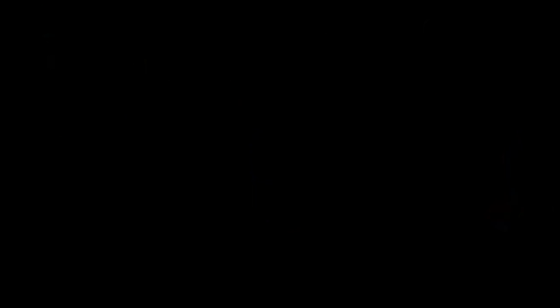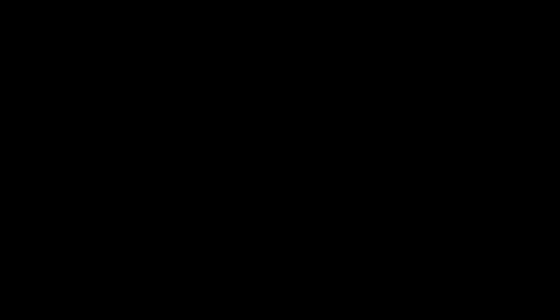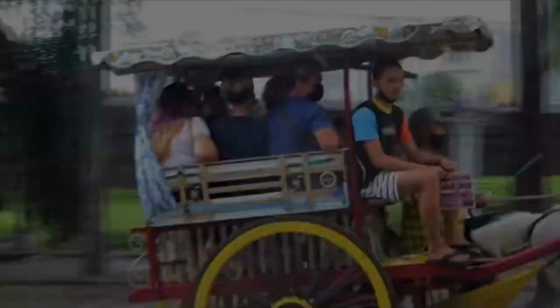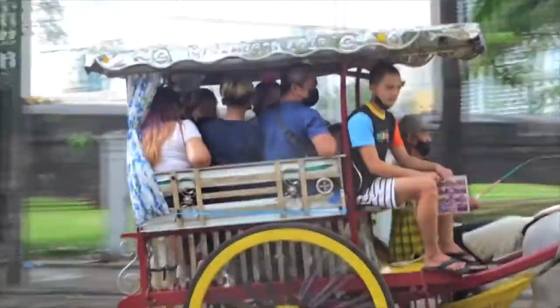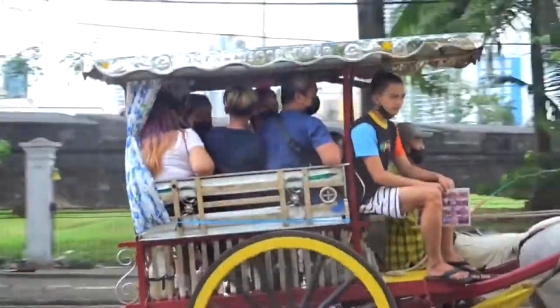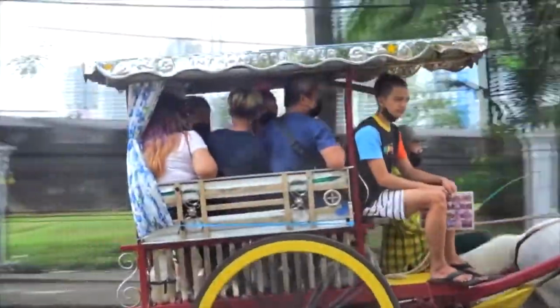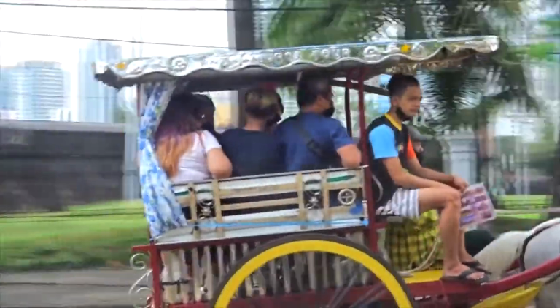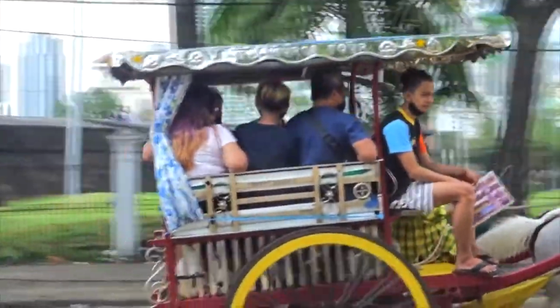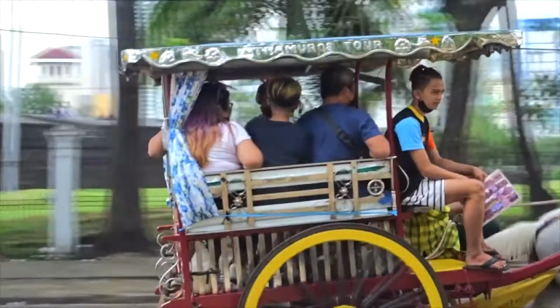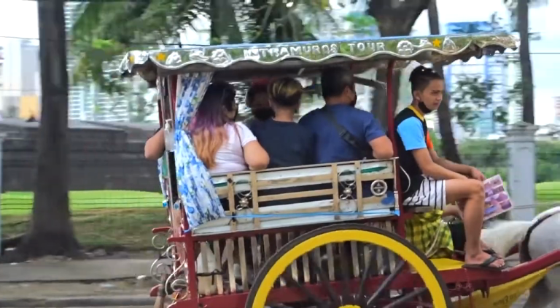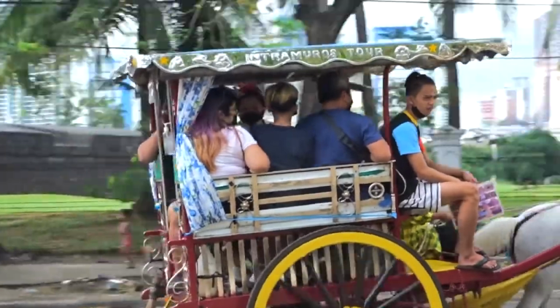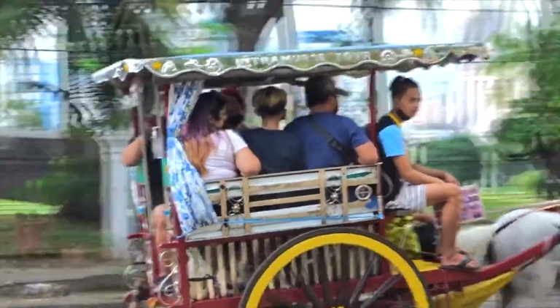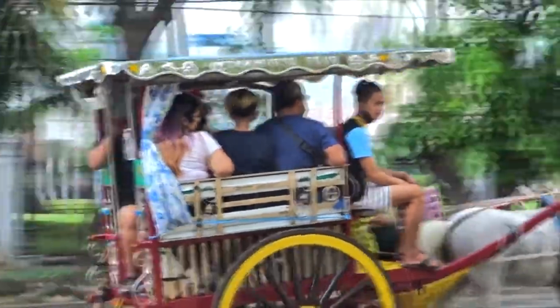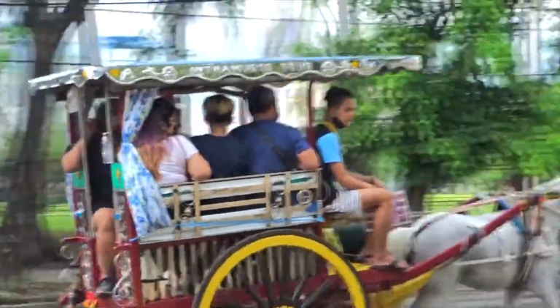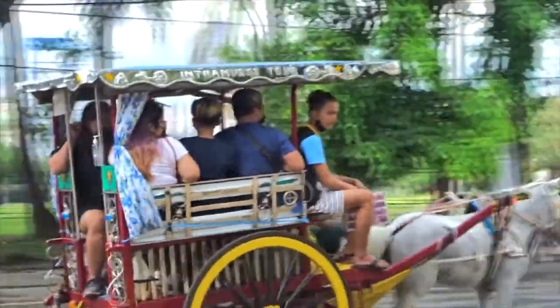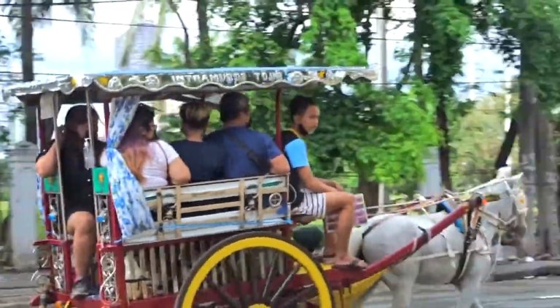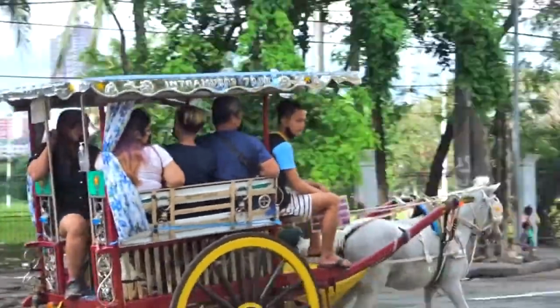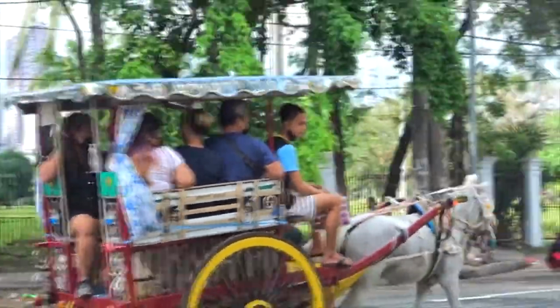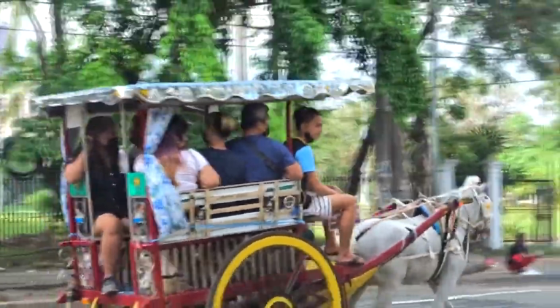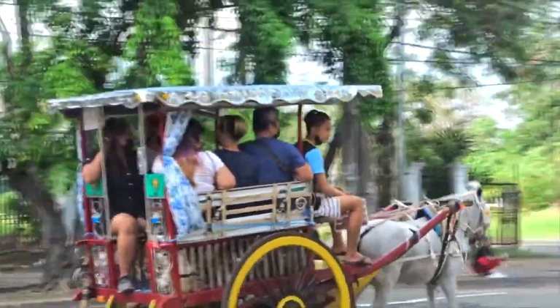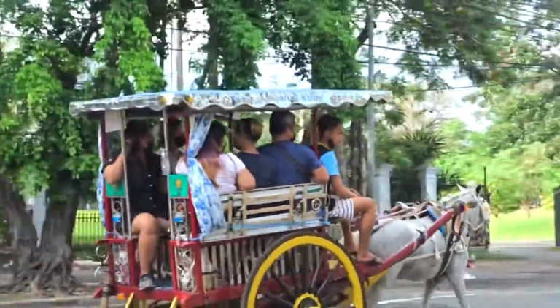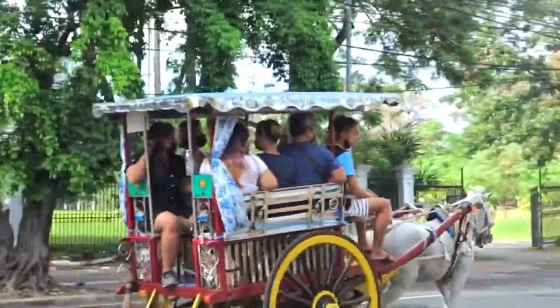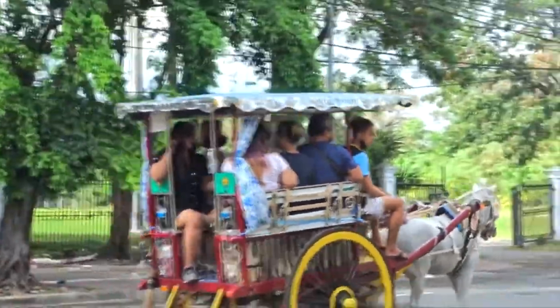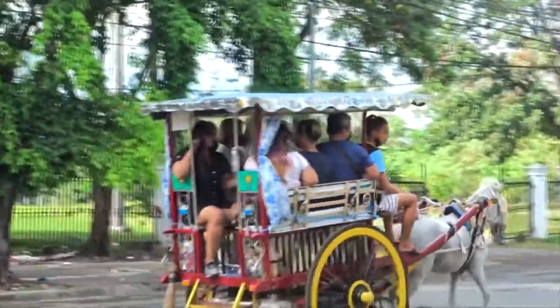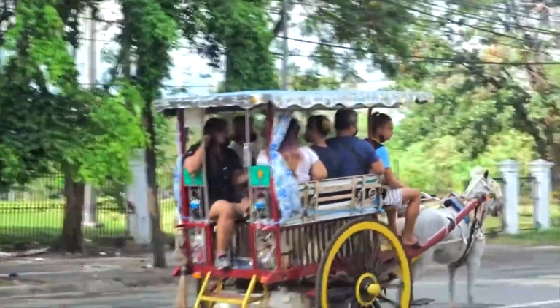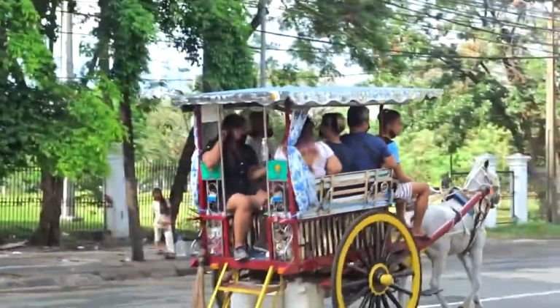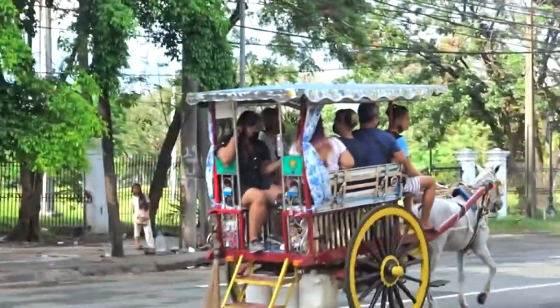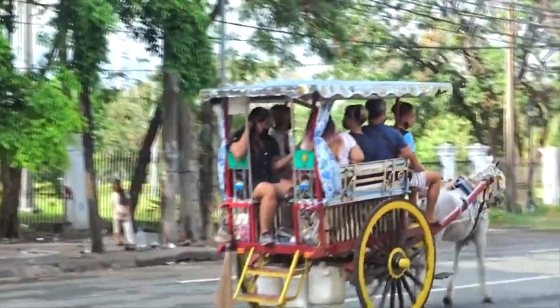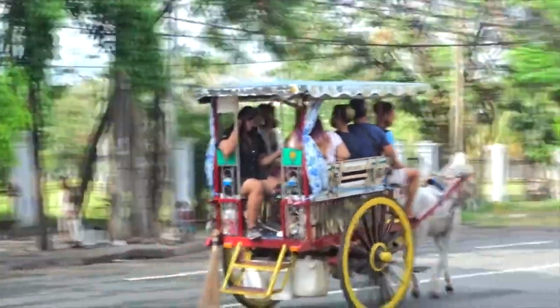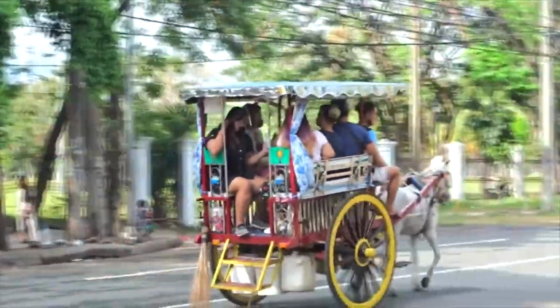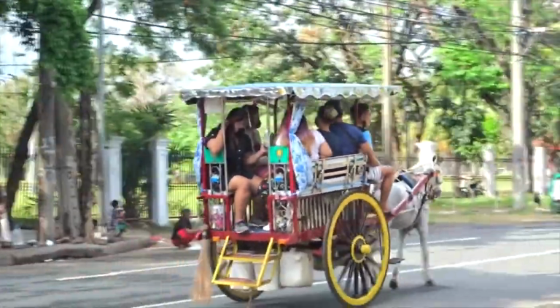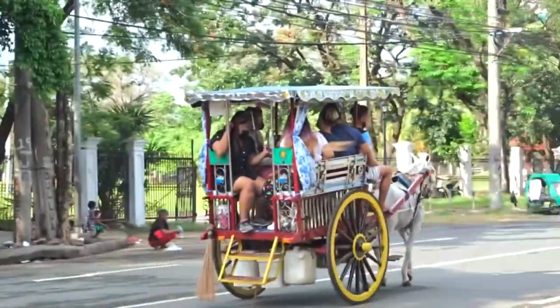Traditional way of transportation. I'd rather walk — I feel bad for the horses.